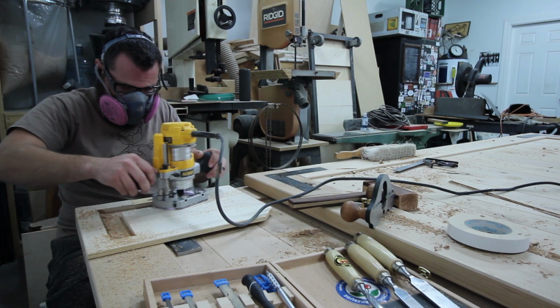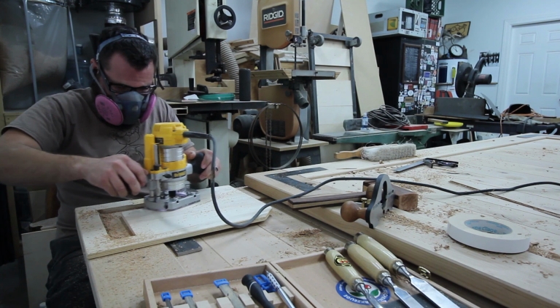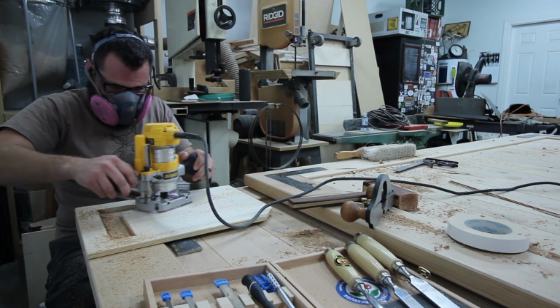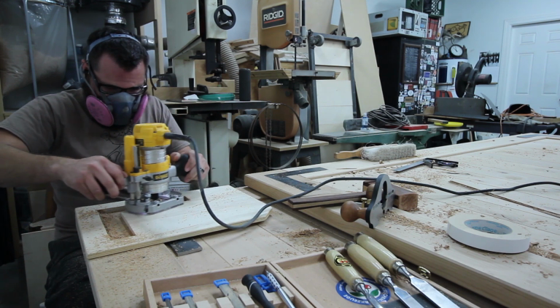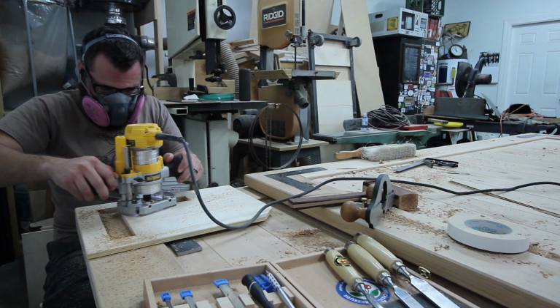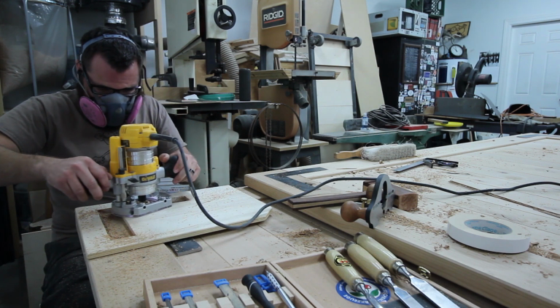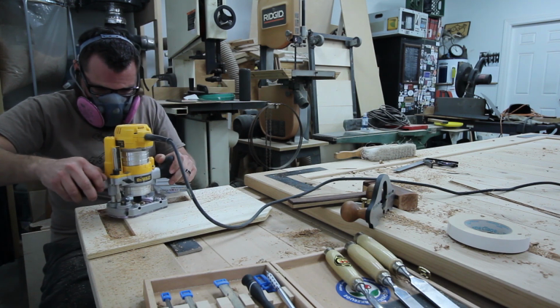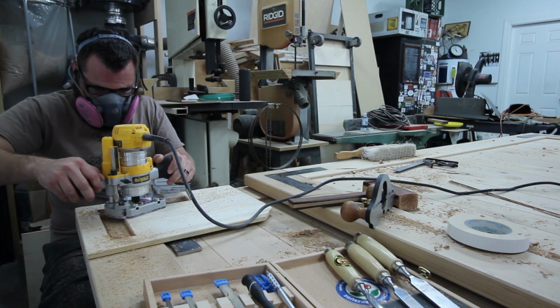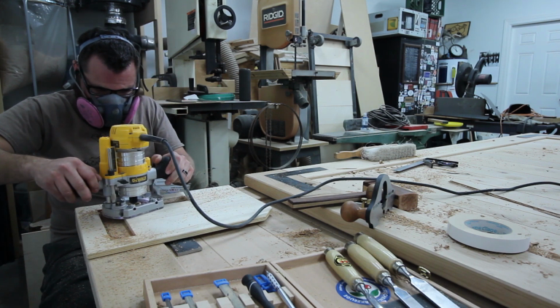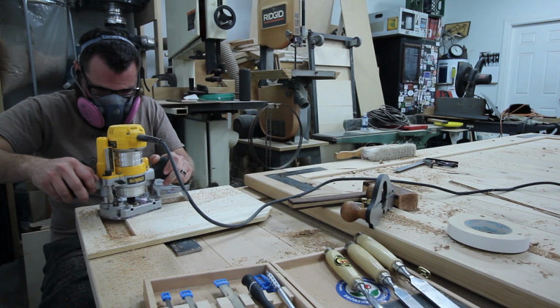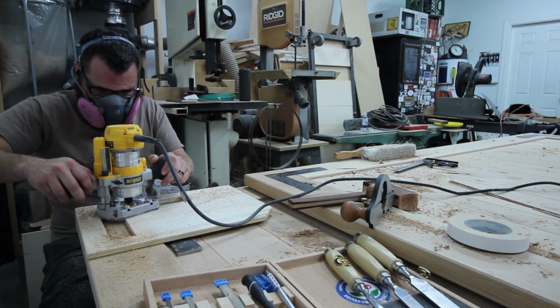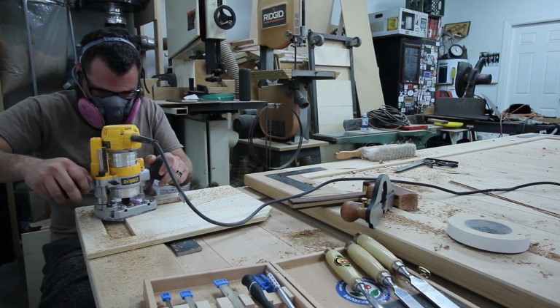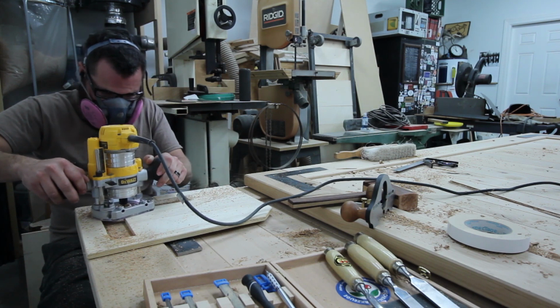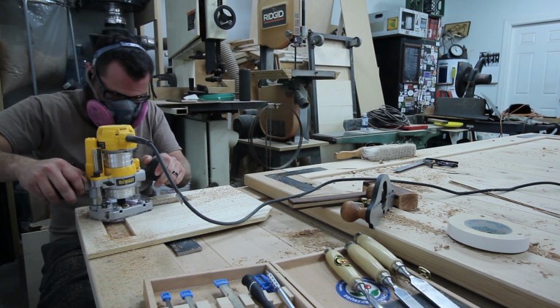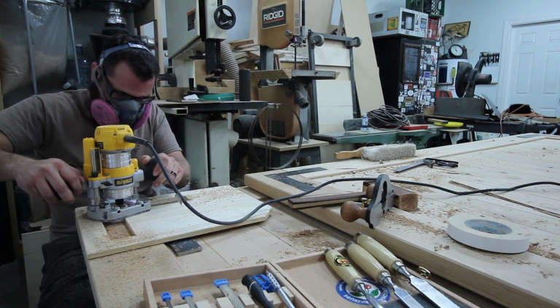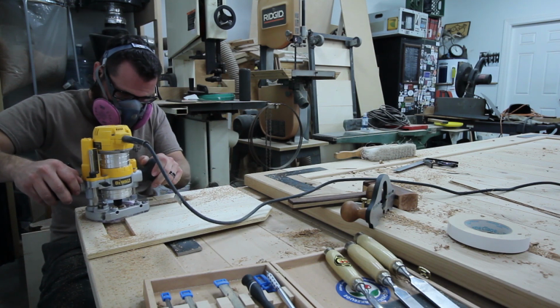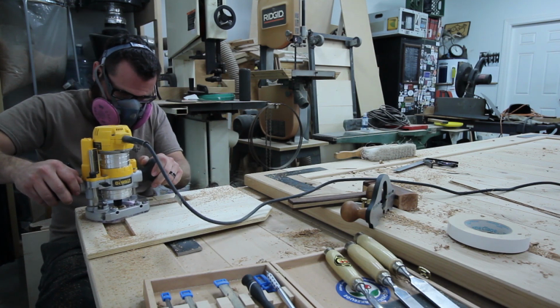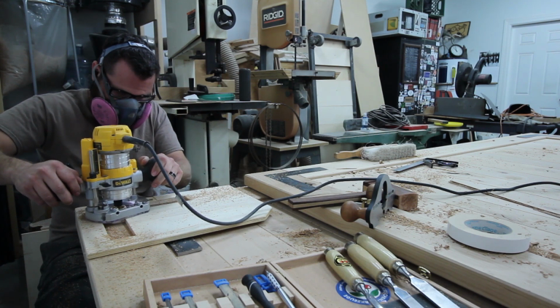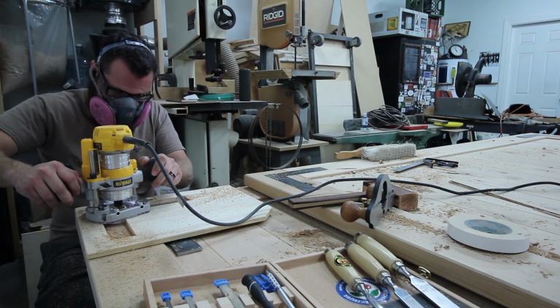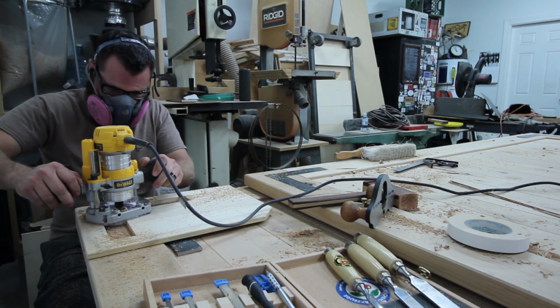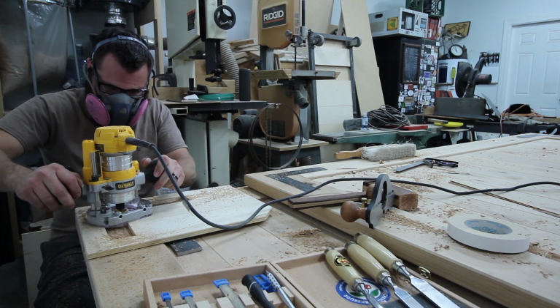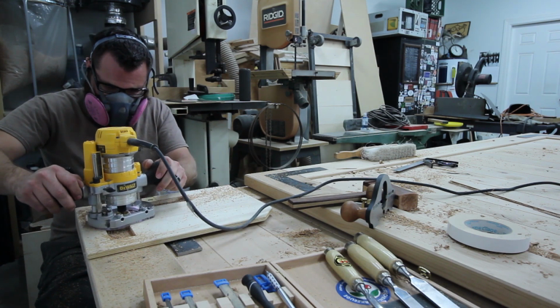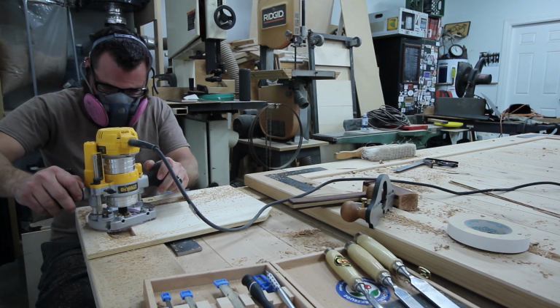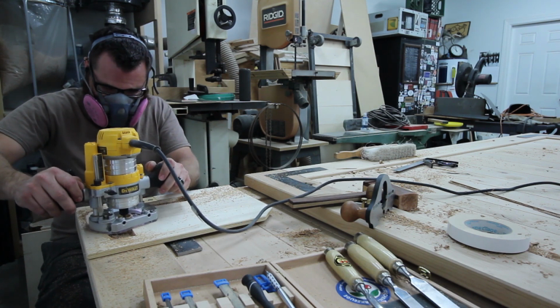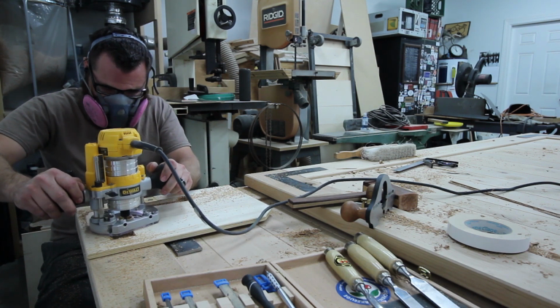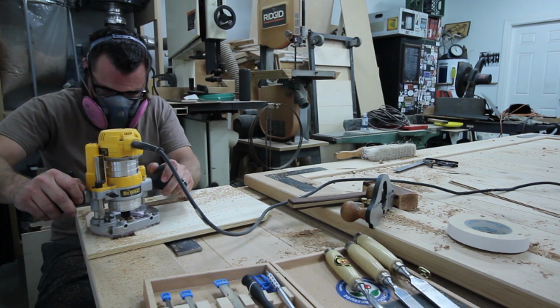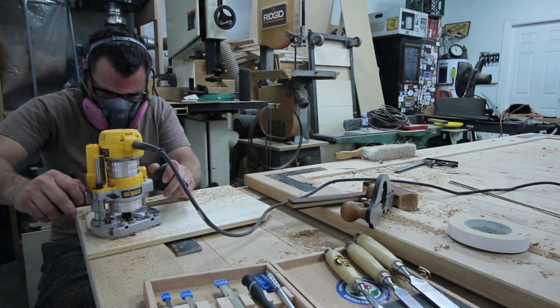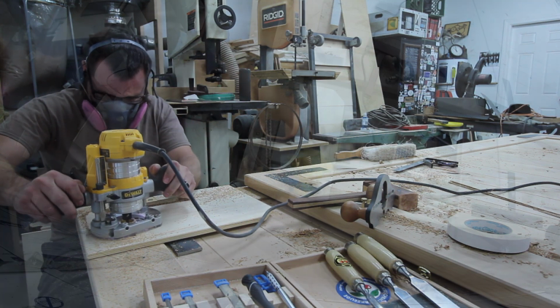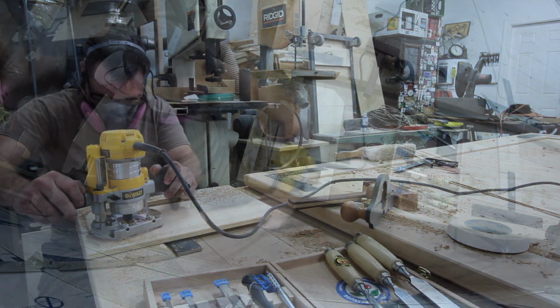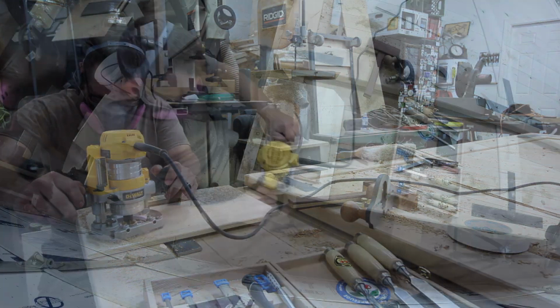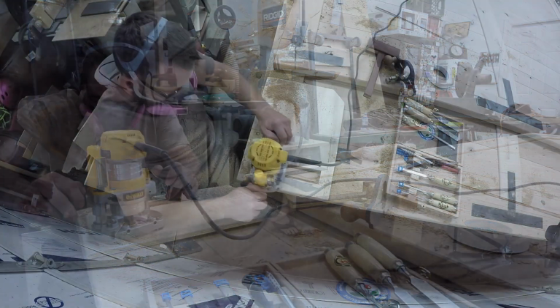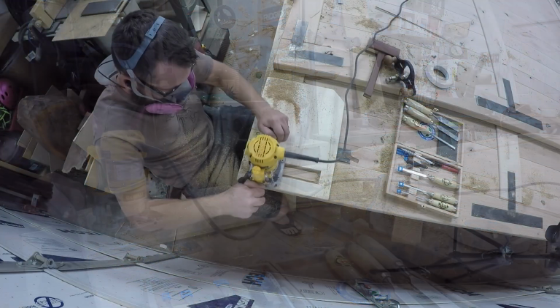I hogged out most of the material using a spiral upcut bit and some brass bushings in my router.